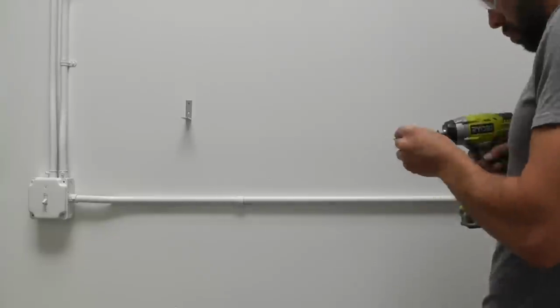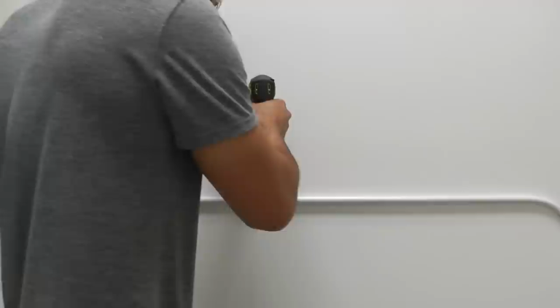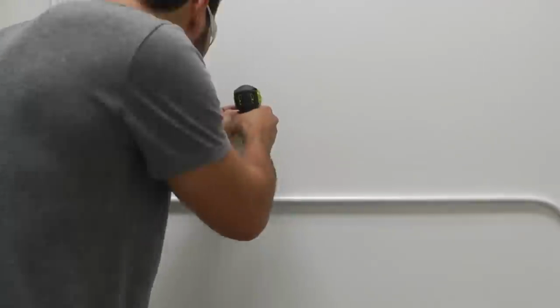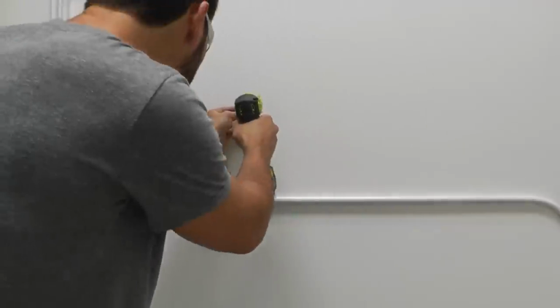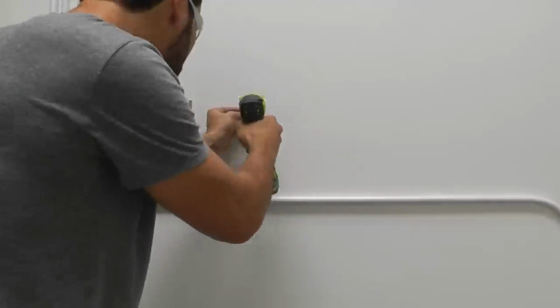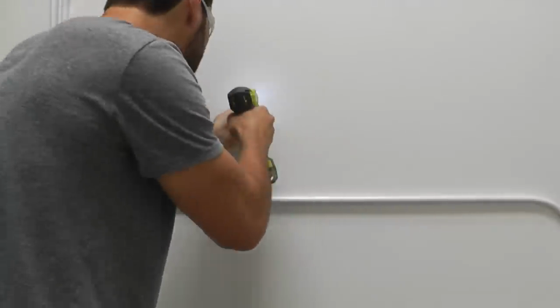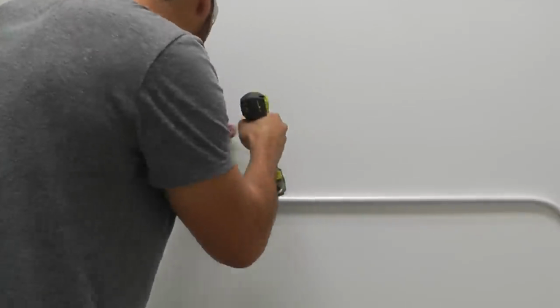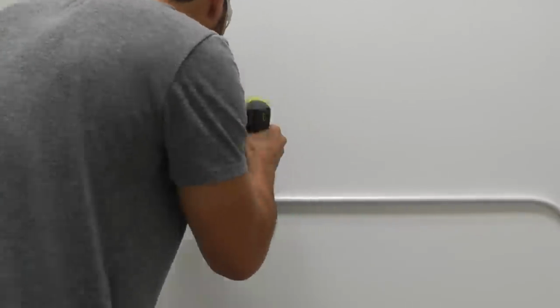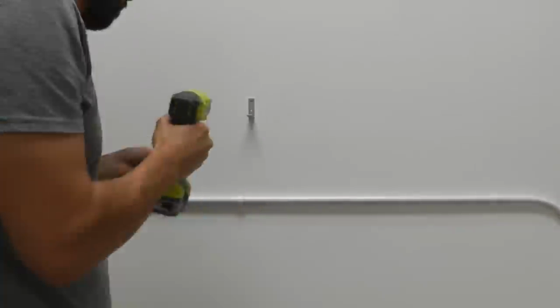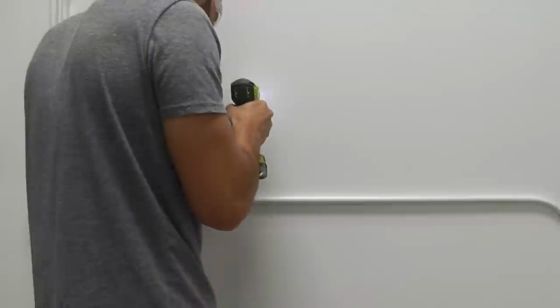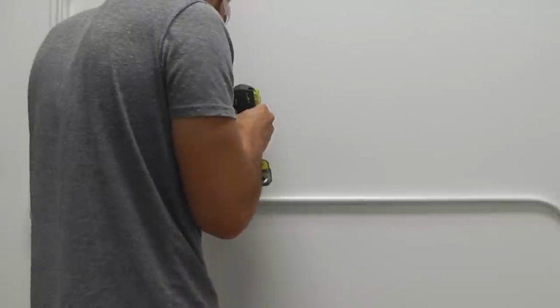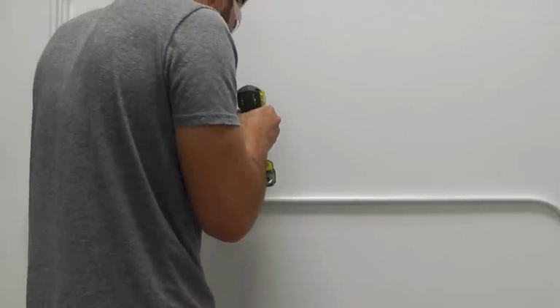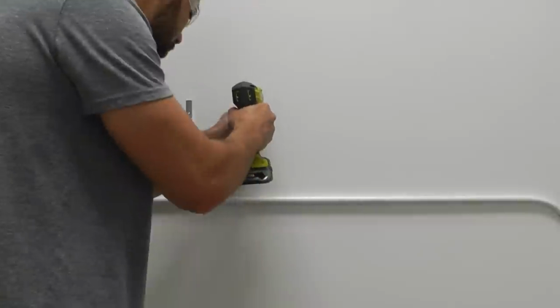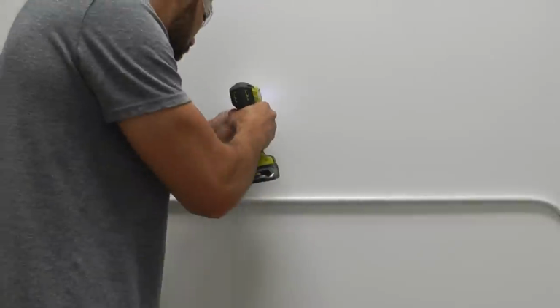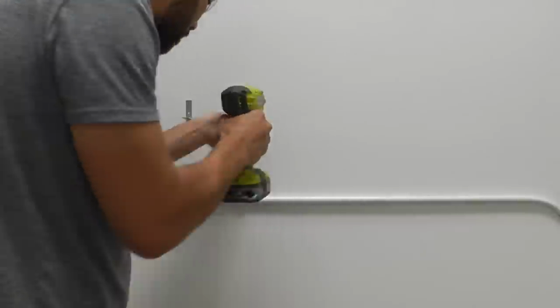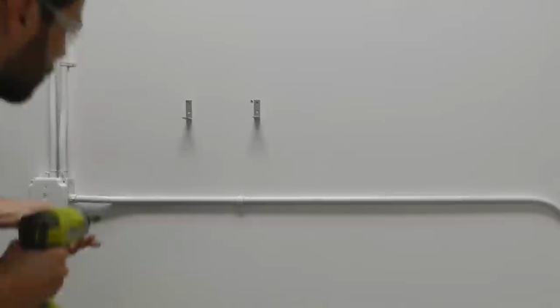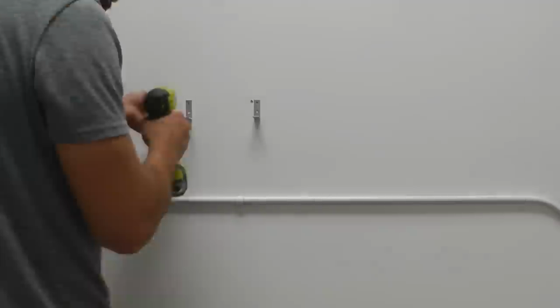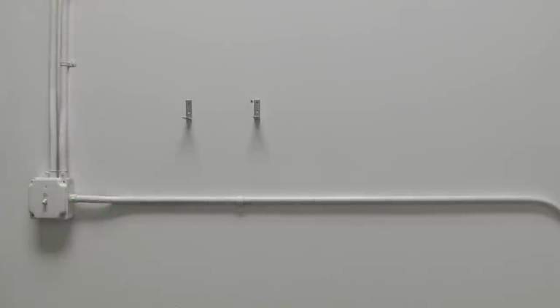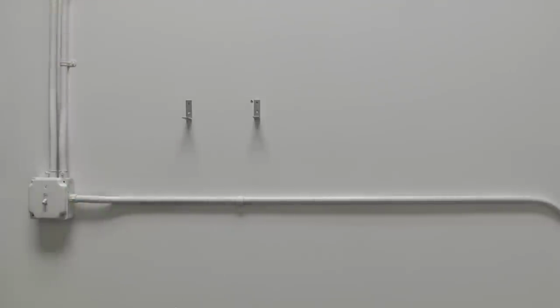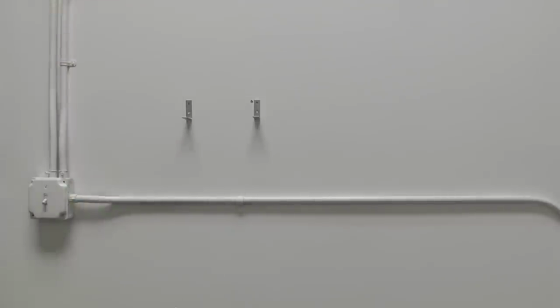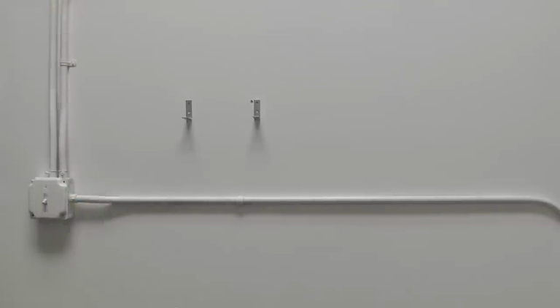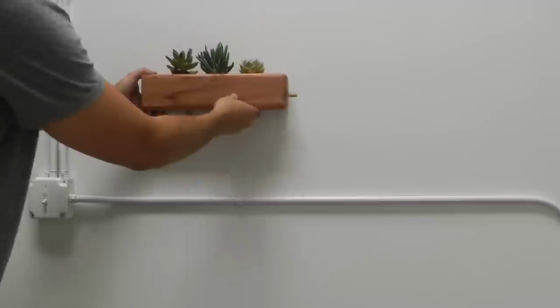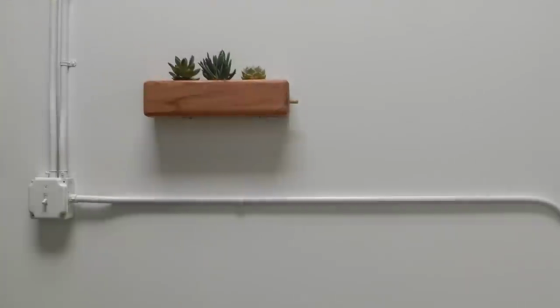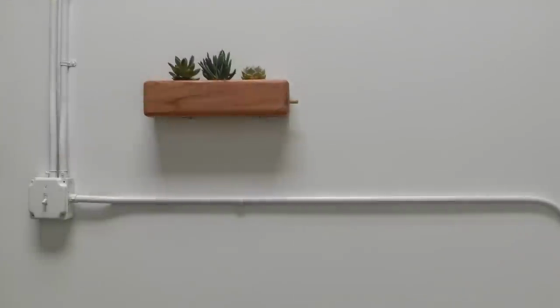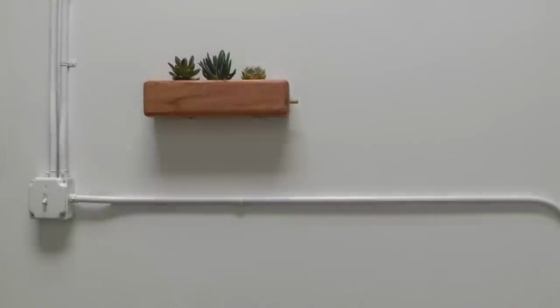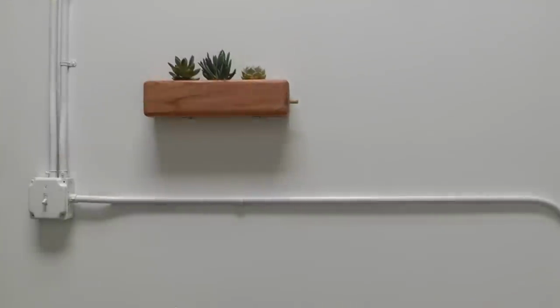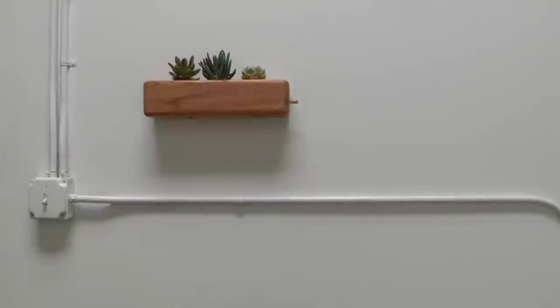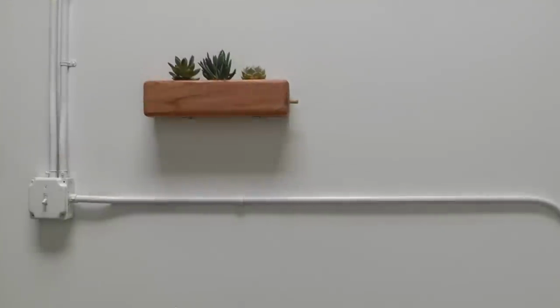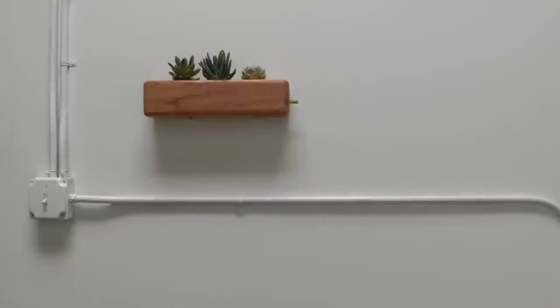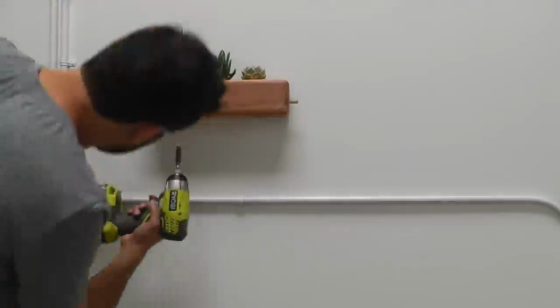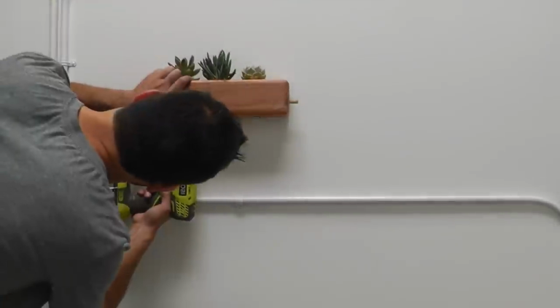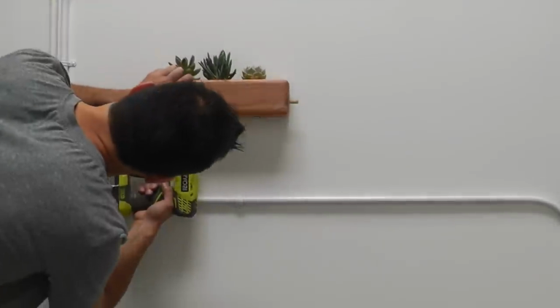This planter was meant to be wall mounted, so I screwed two L brackets into the wall and then put the planter right on top of them.